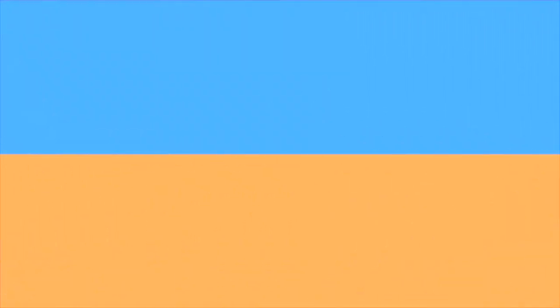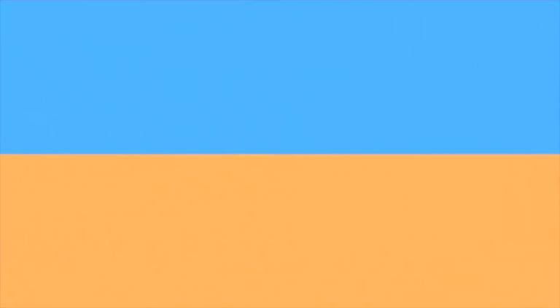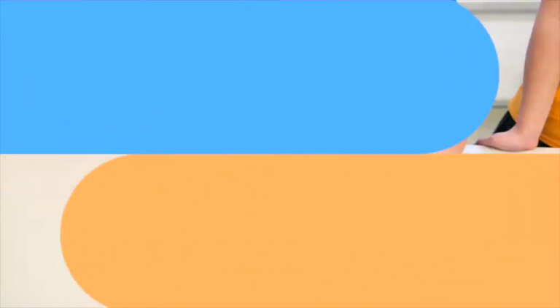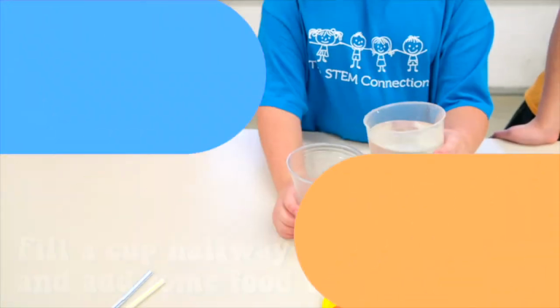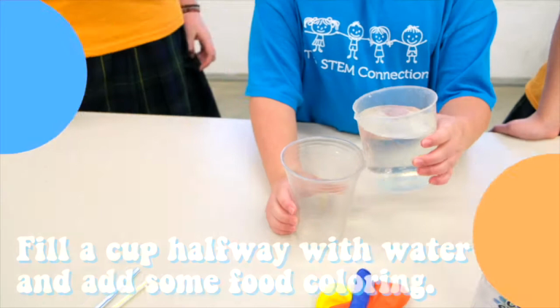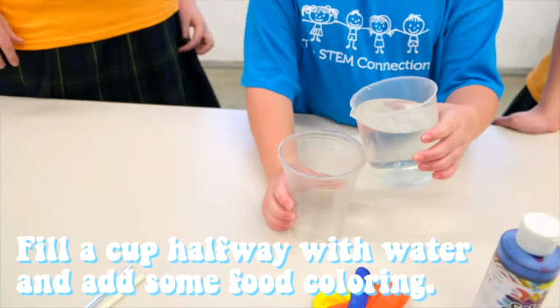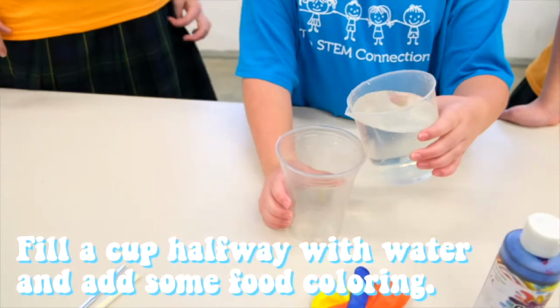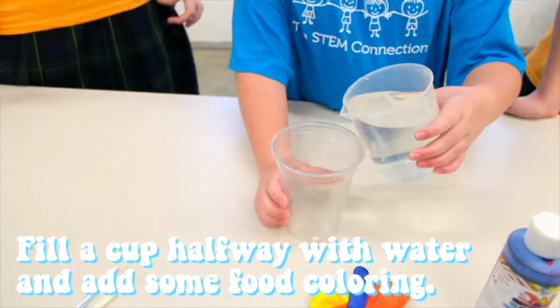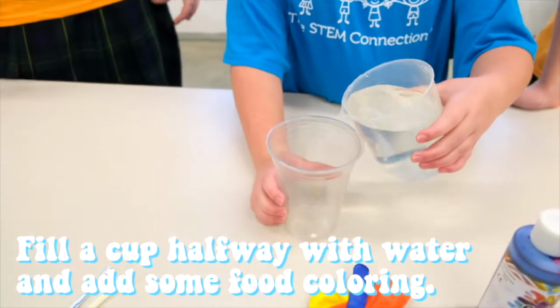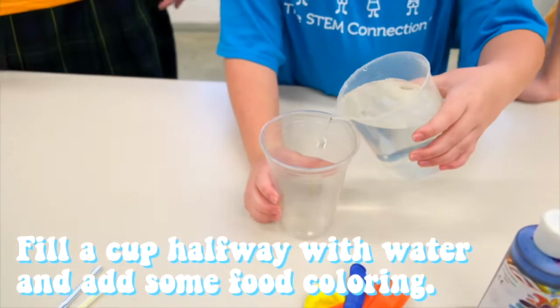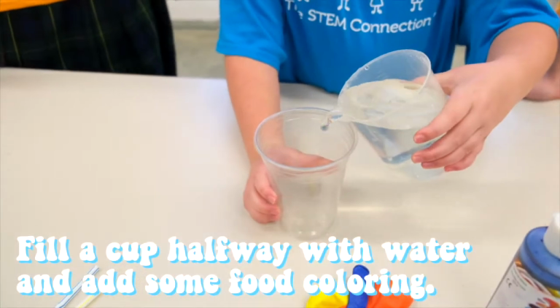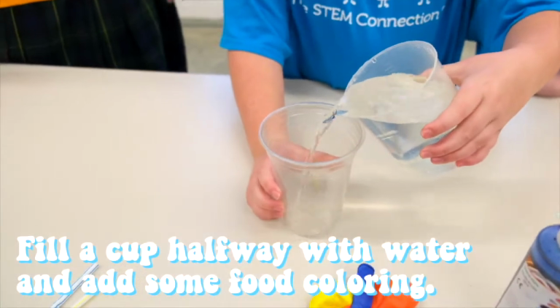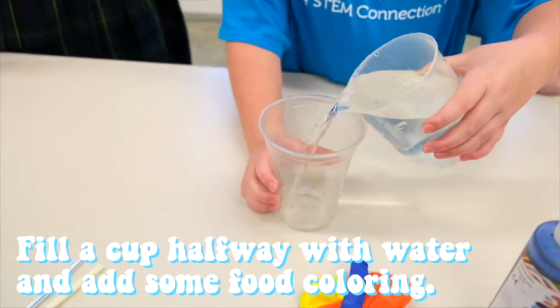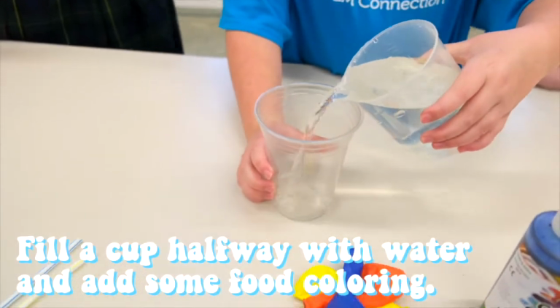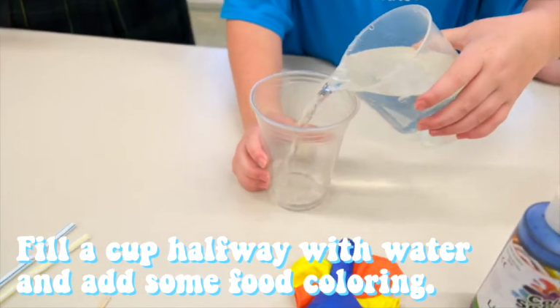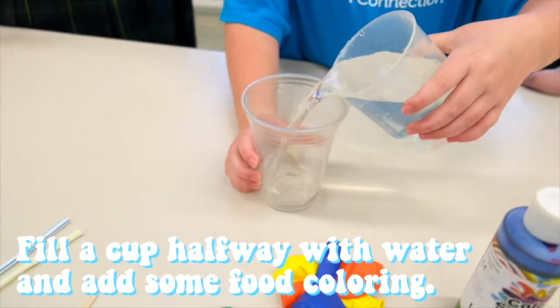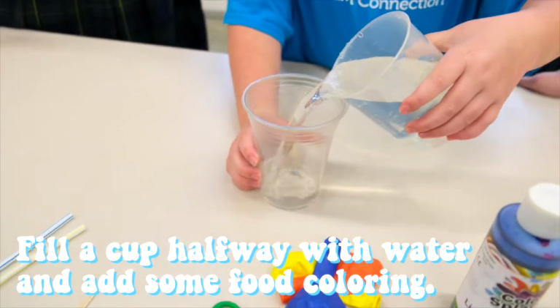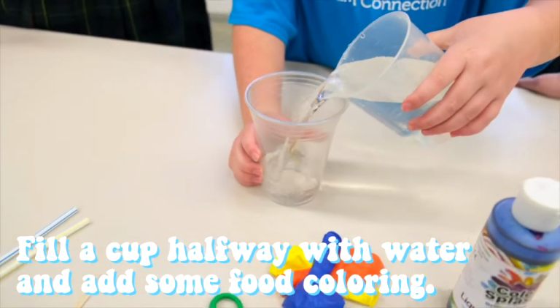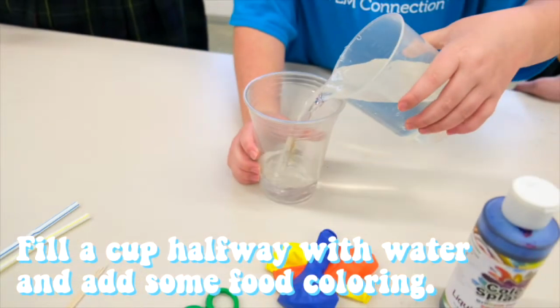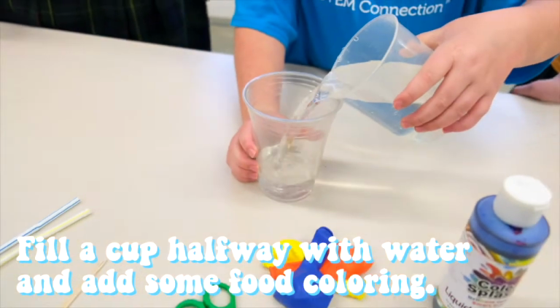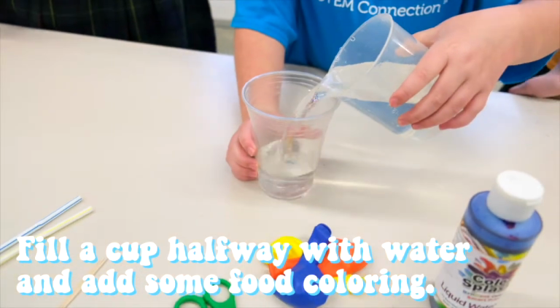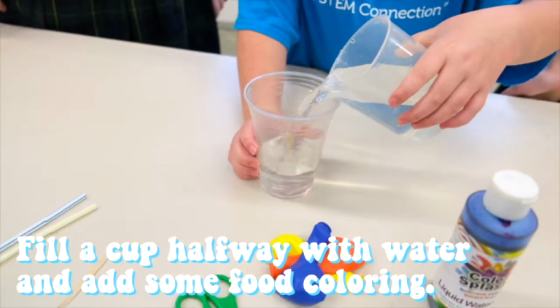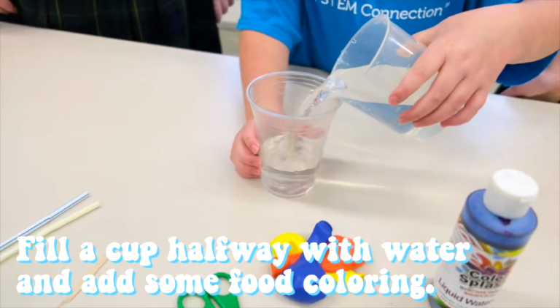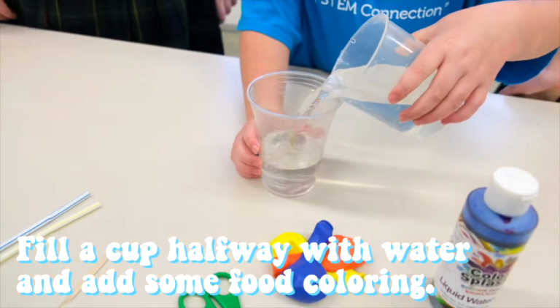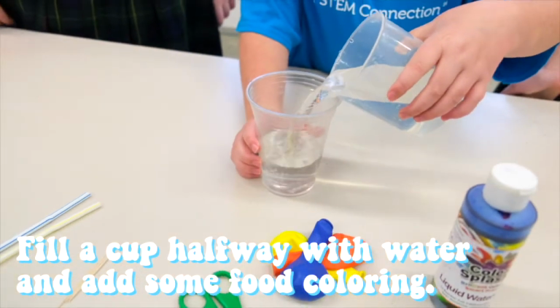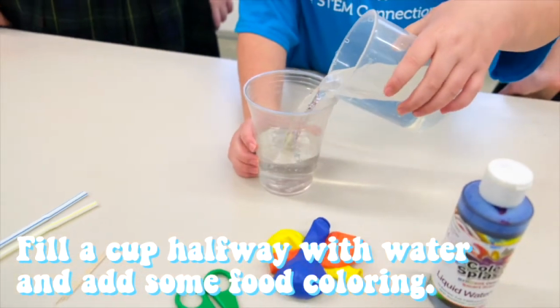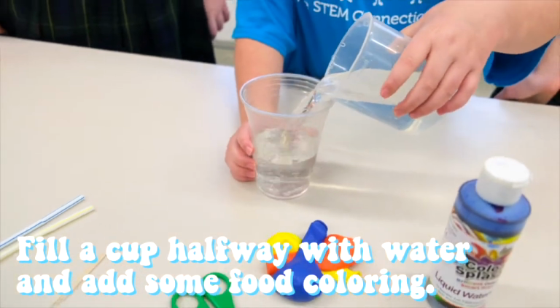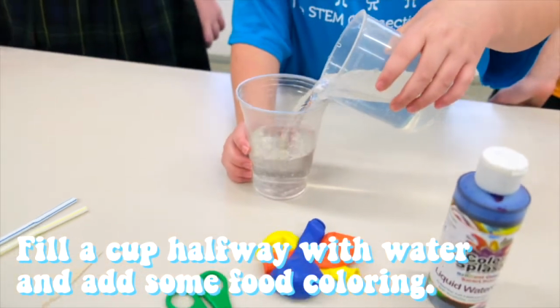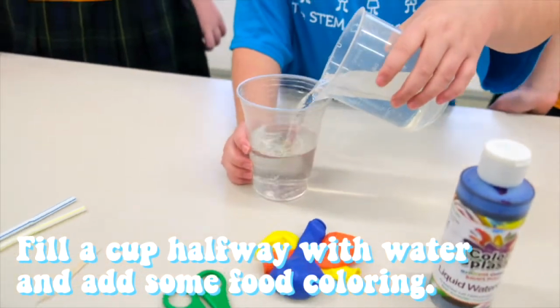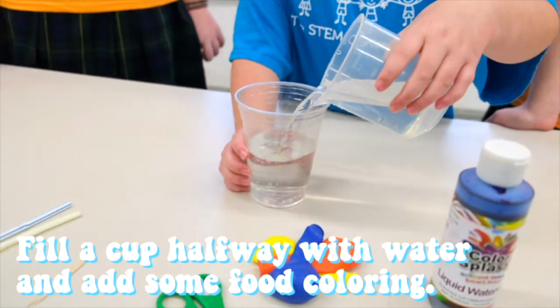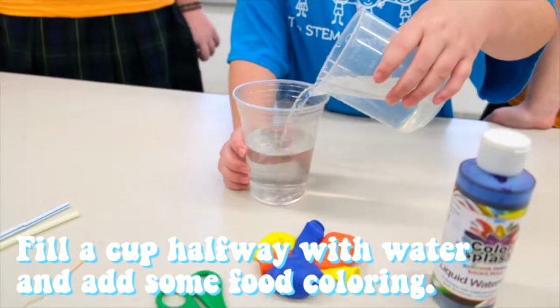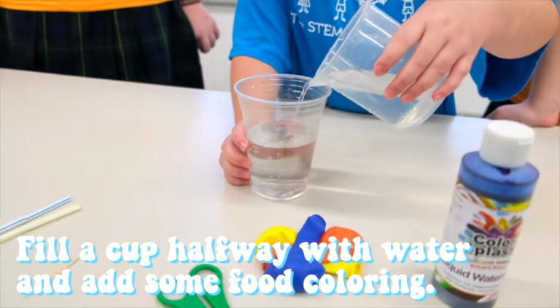First step: fill a cup halfway with water and add some blue food coloring.